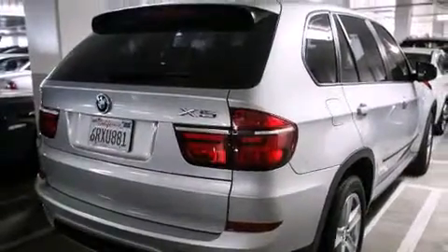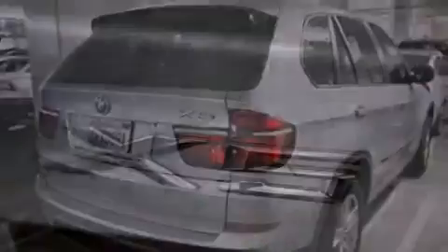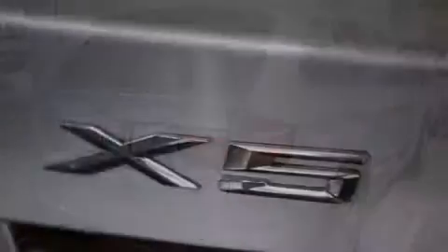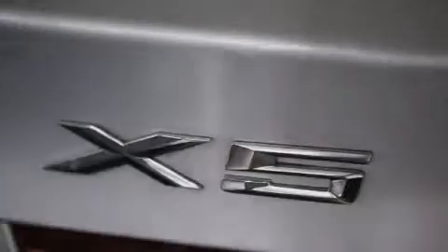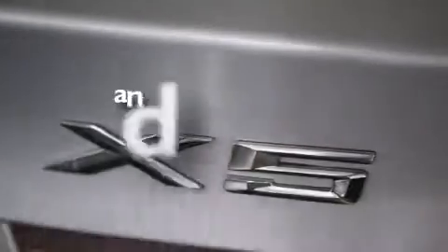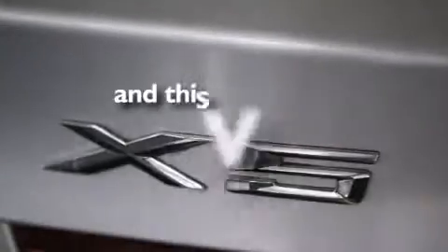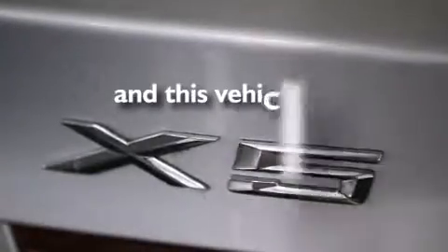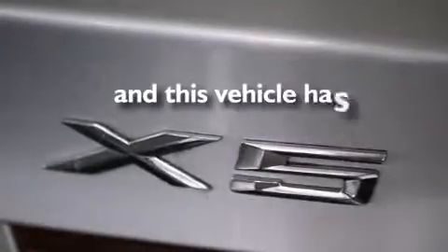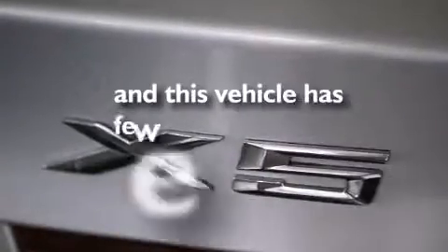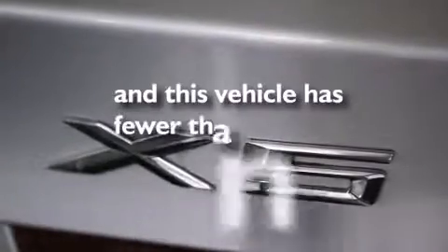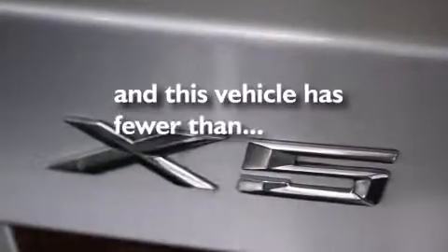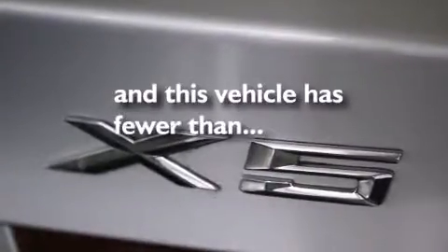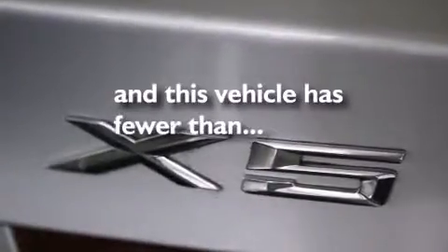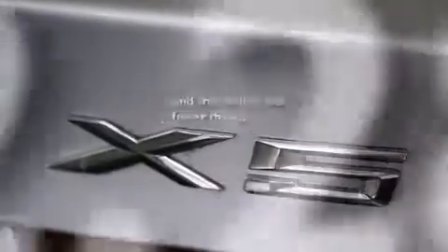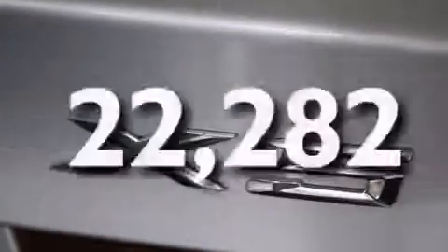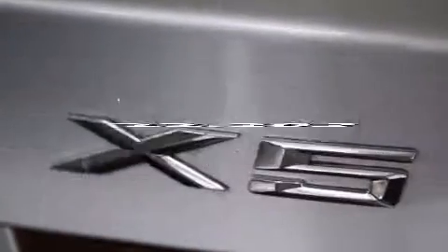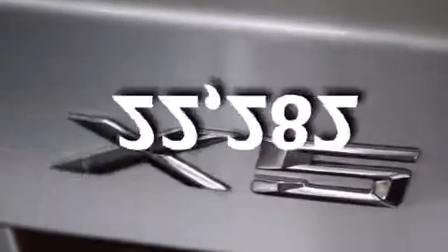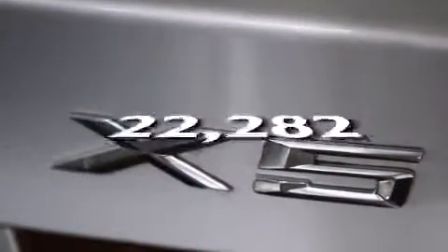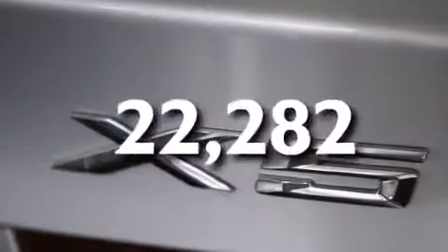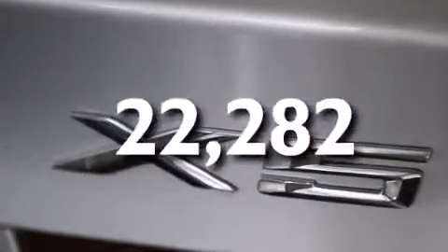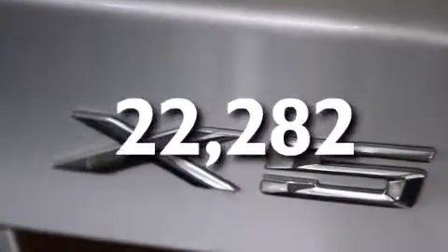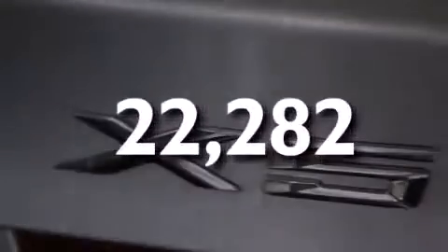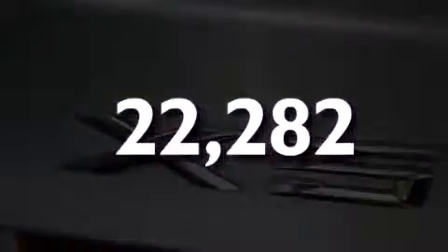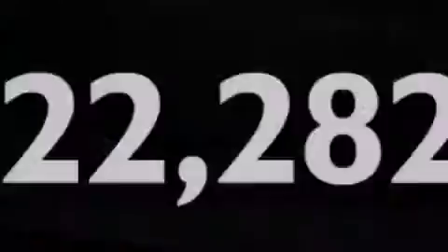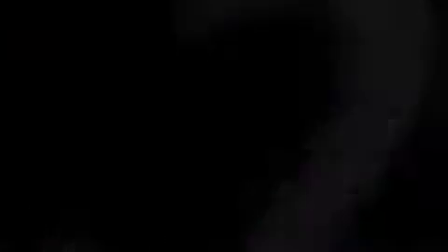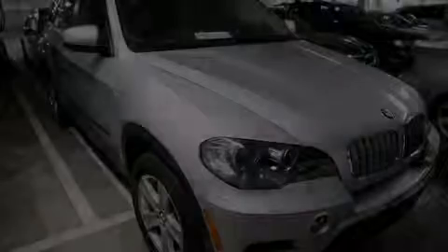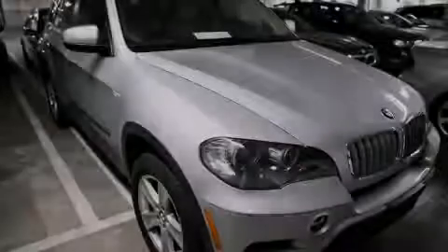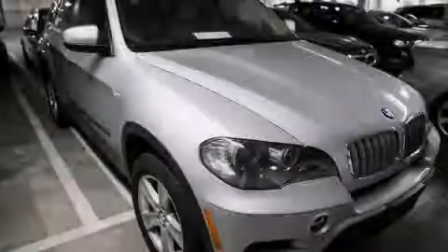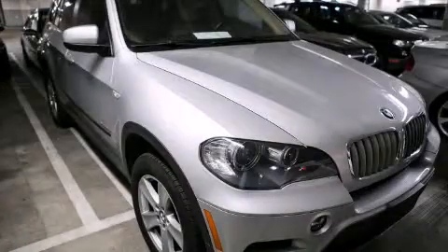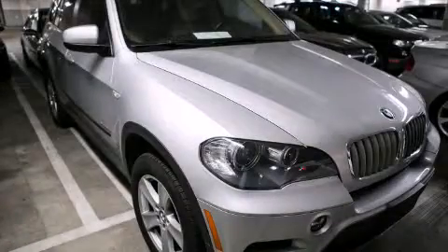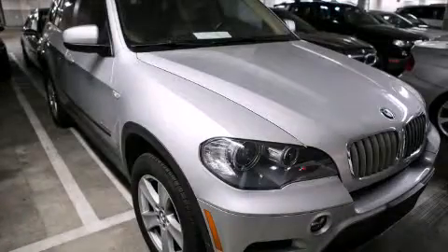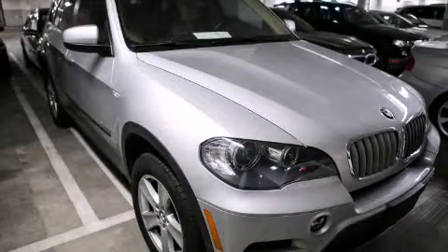This vehicle has fewer than 23,000 miles on the odometer. Please call us today for more information on this great vehicle.